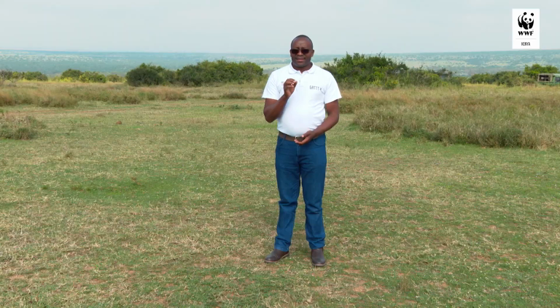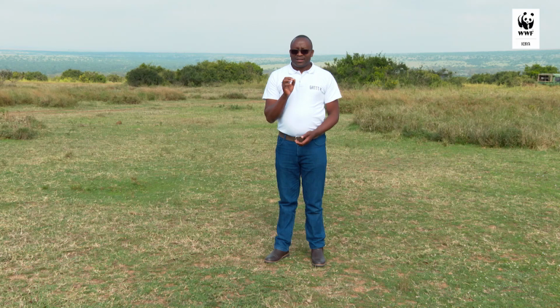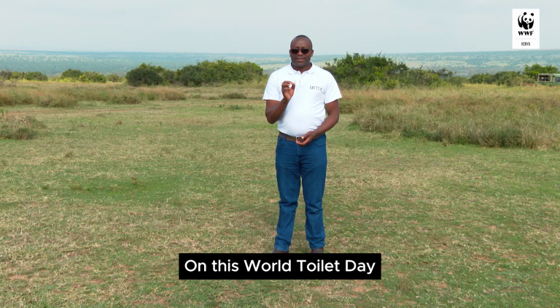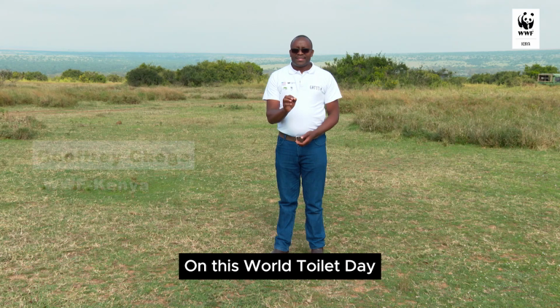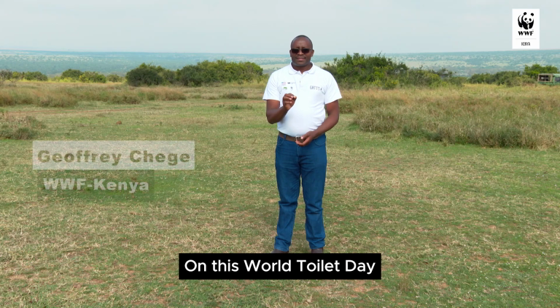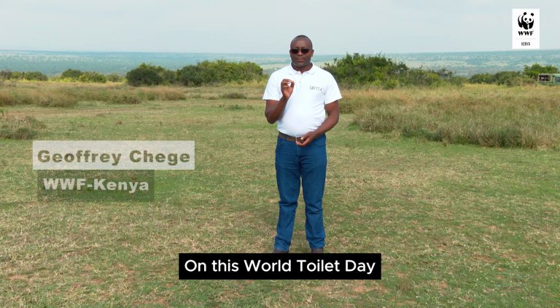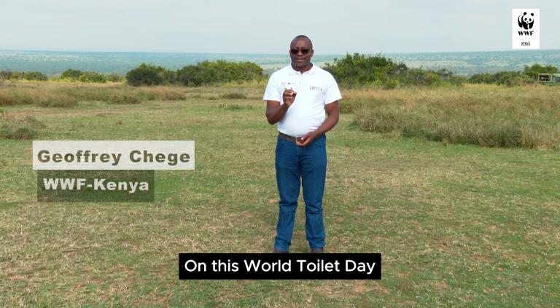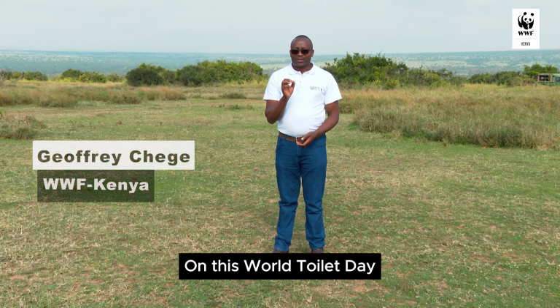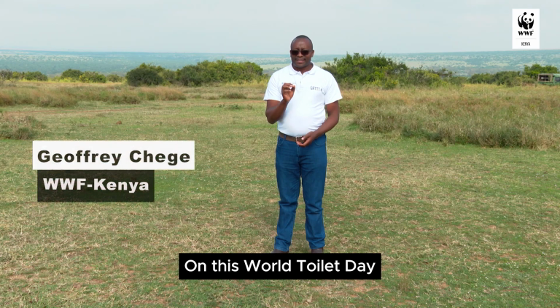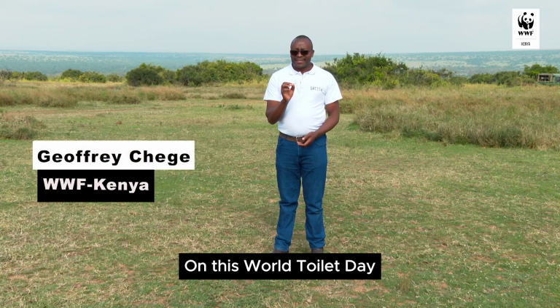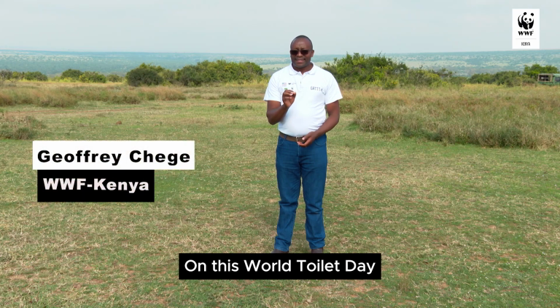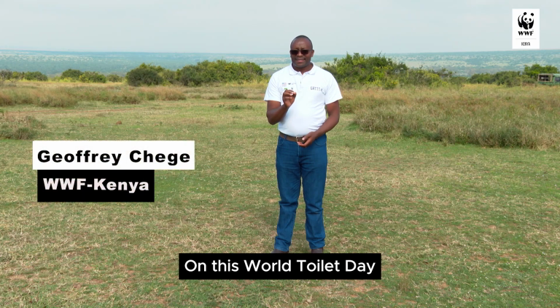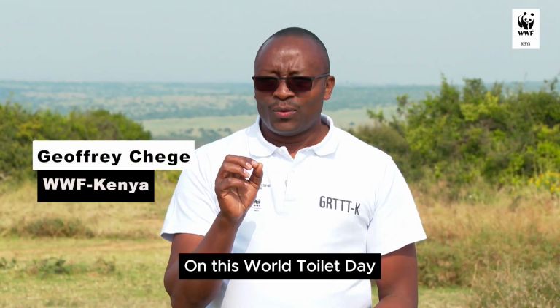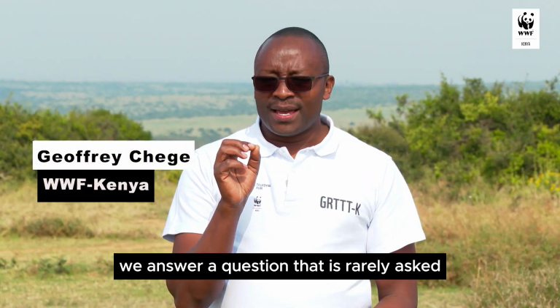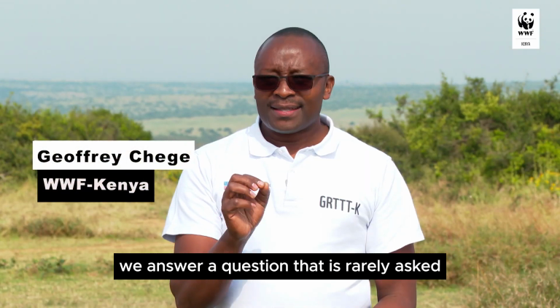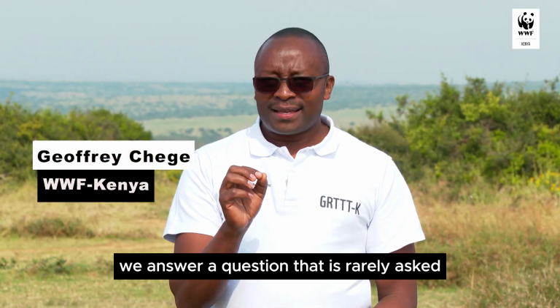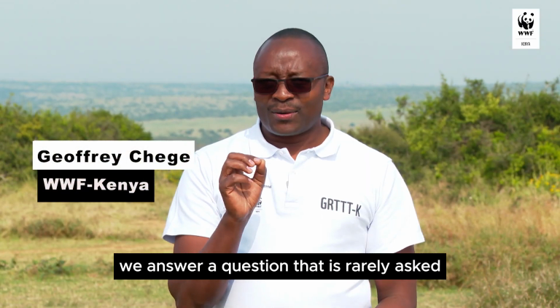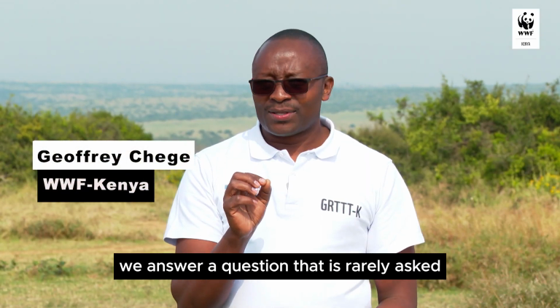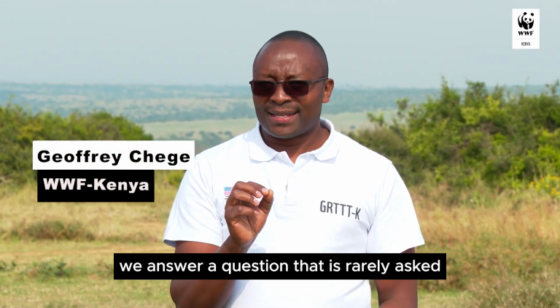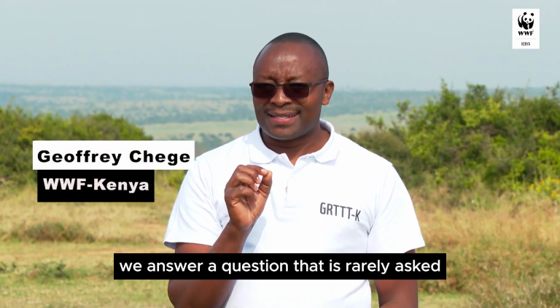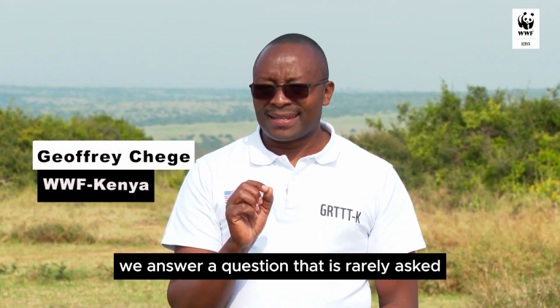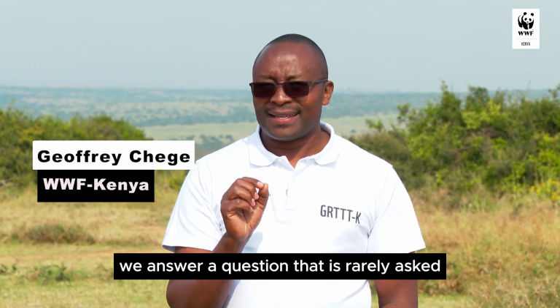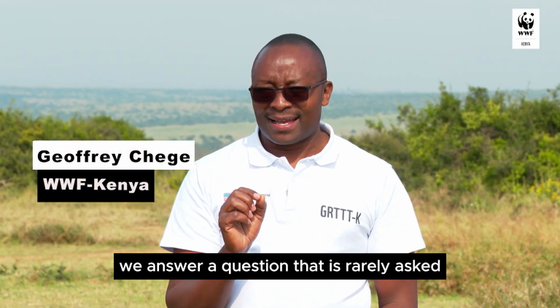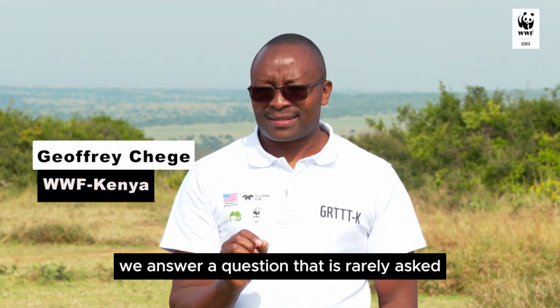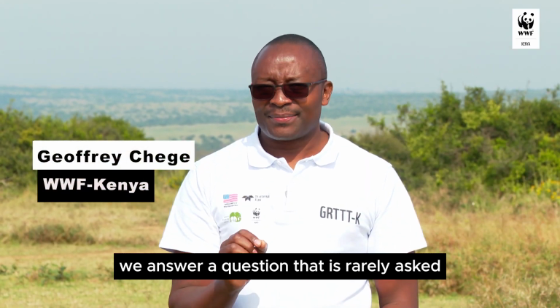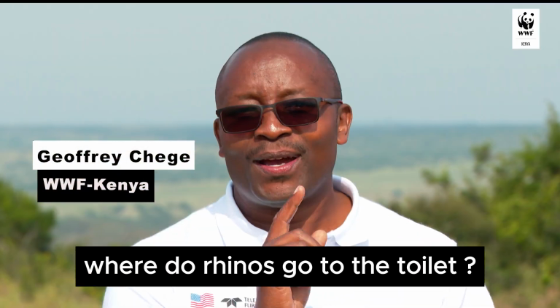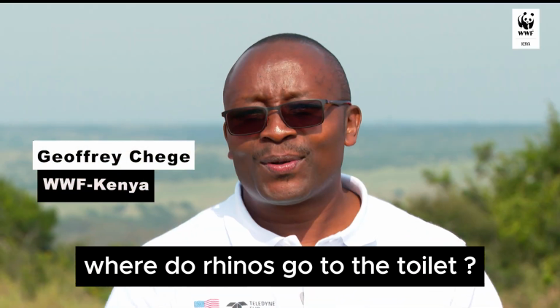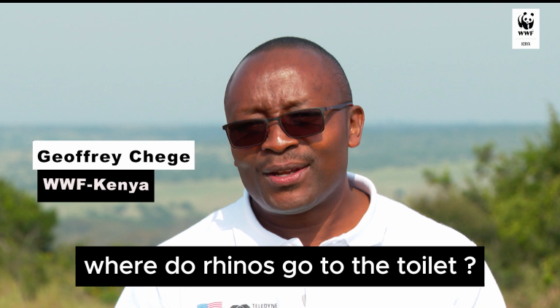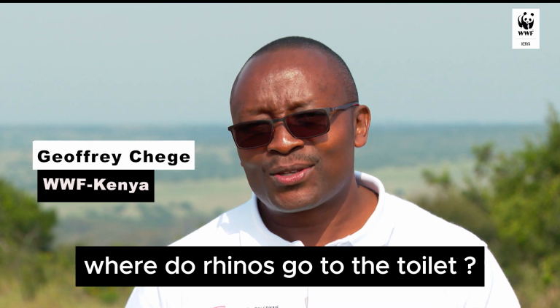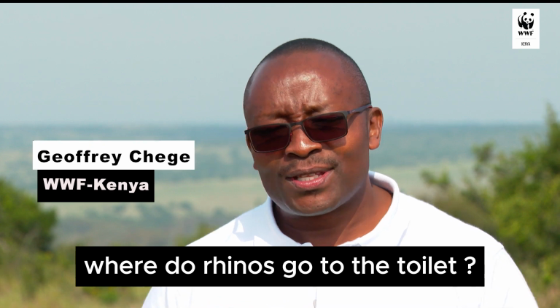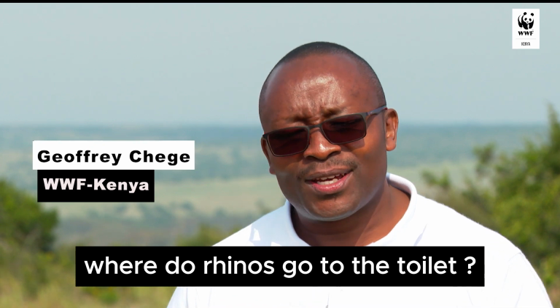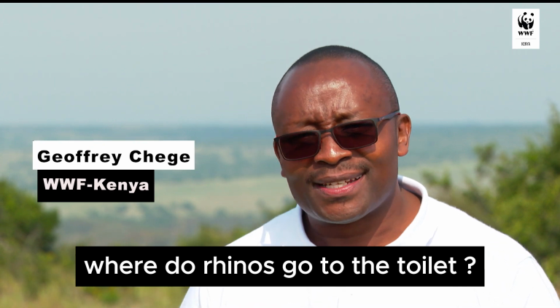On this World Toilet Day, we answer a question that is rarely asked: where do rhinos go to the toilet?